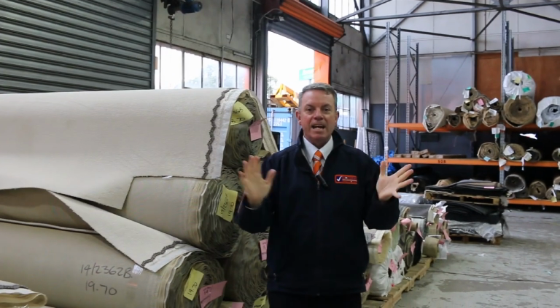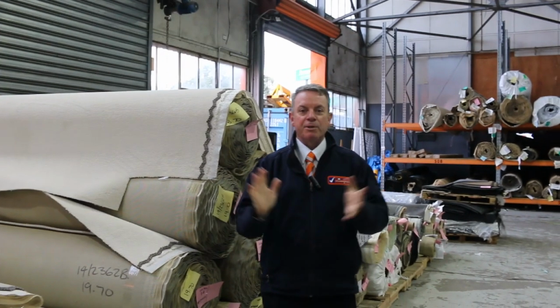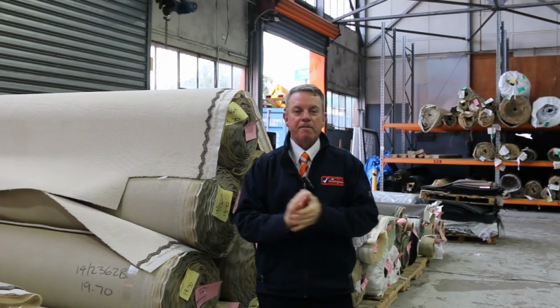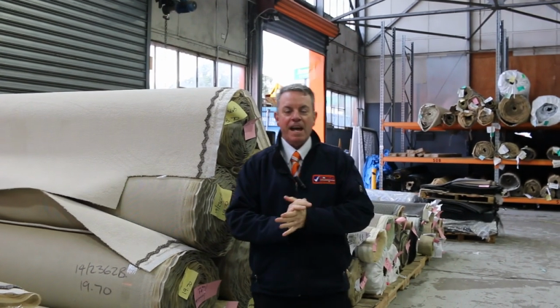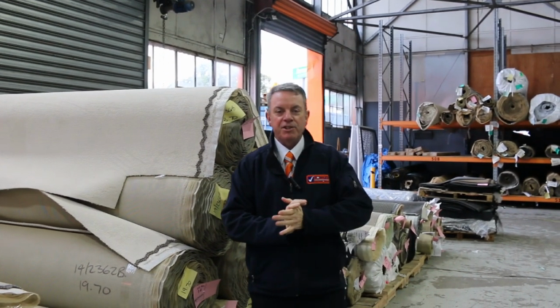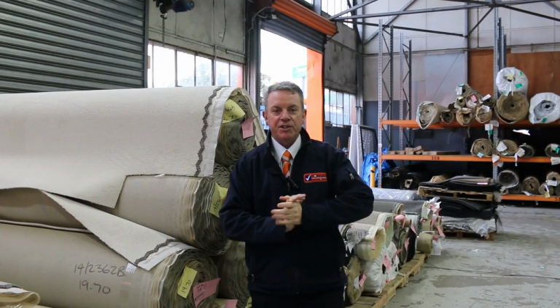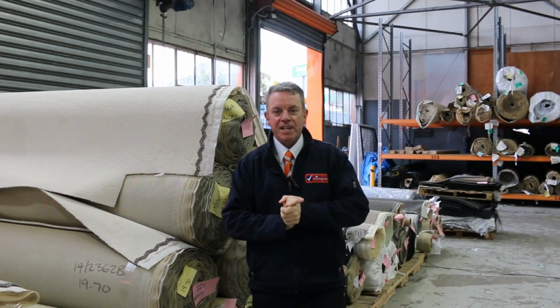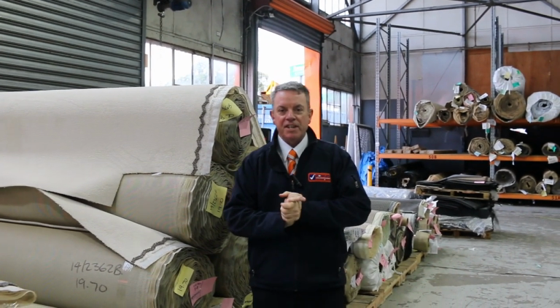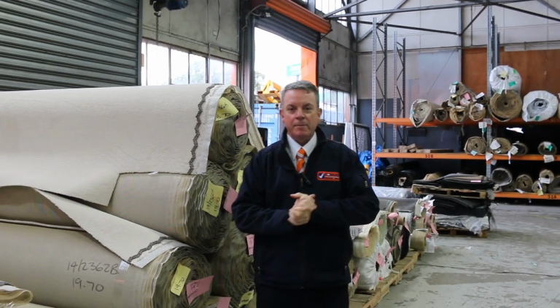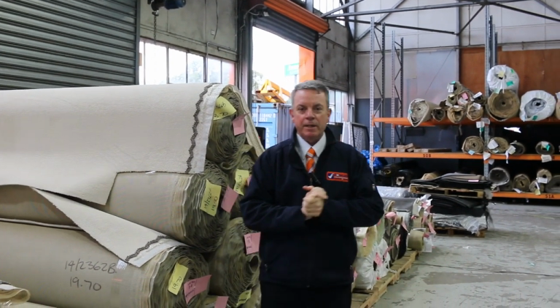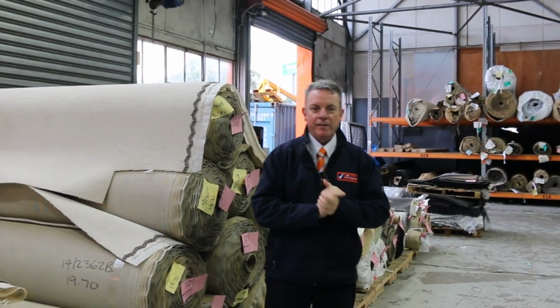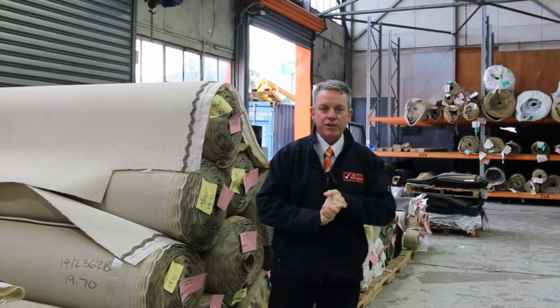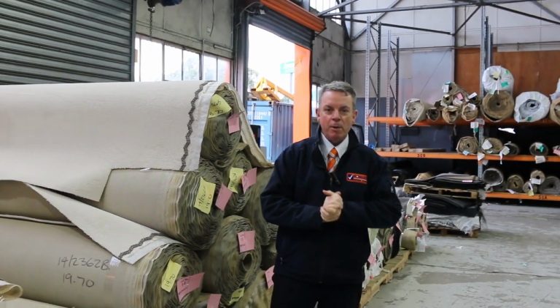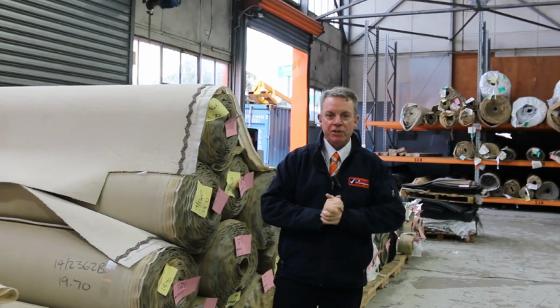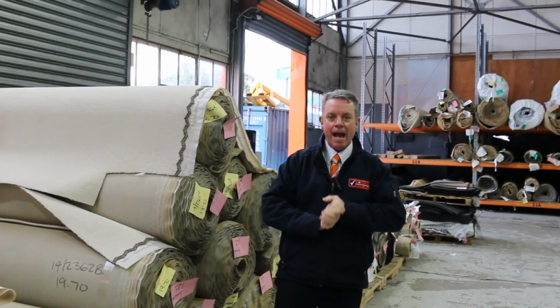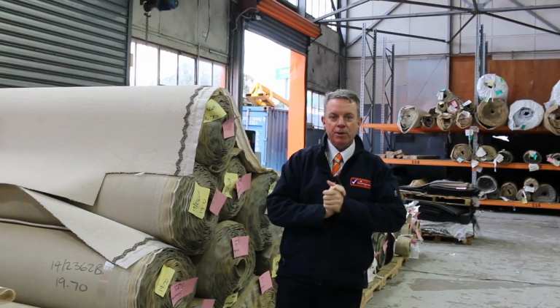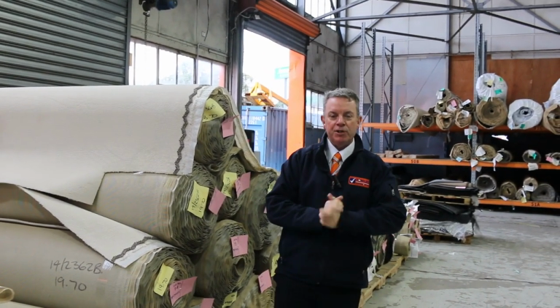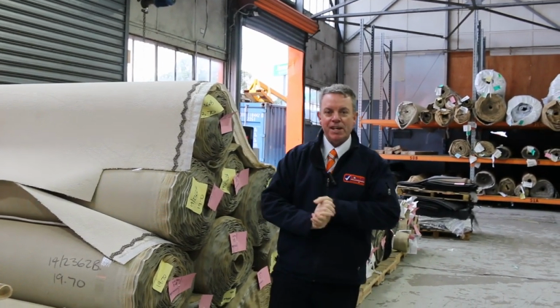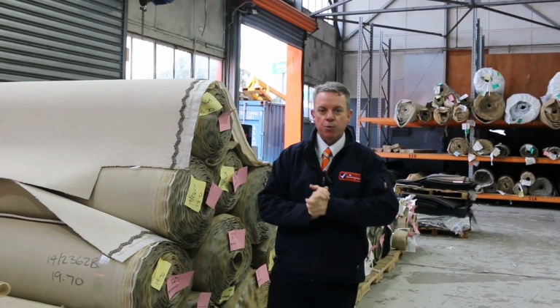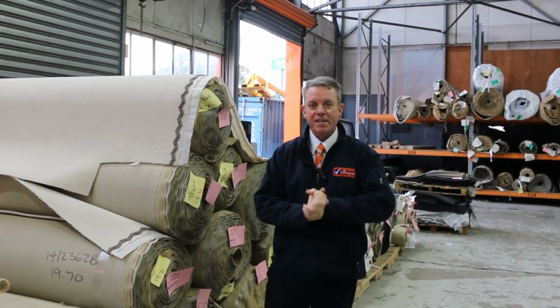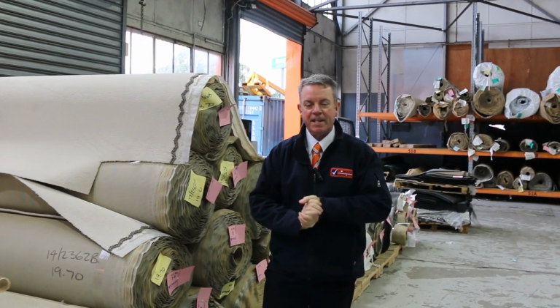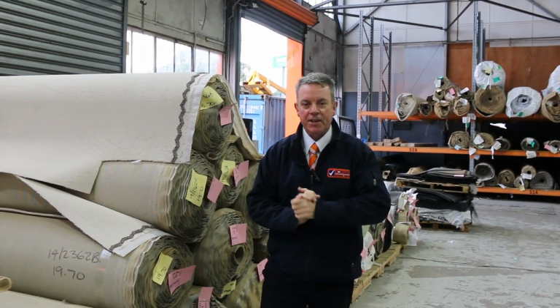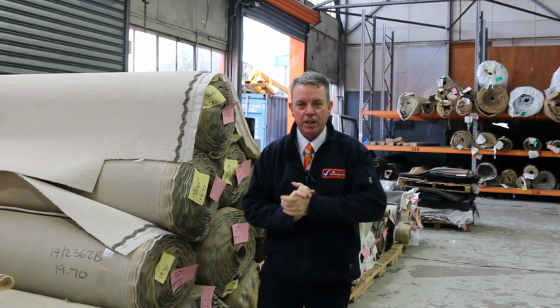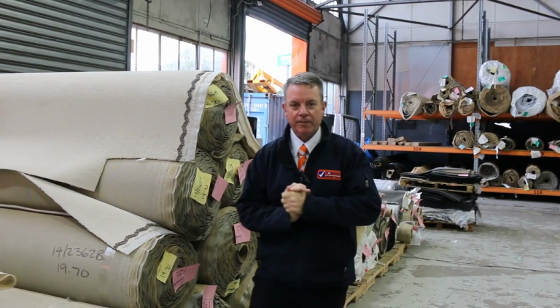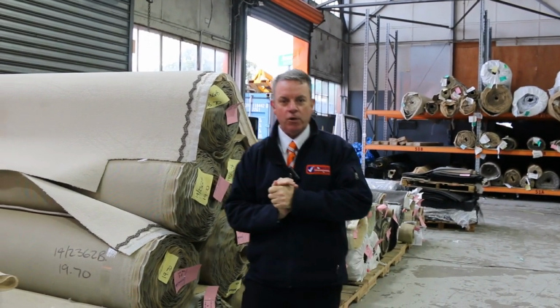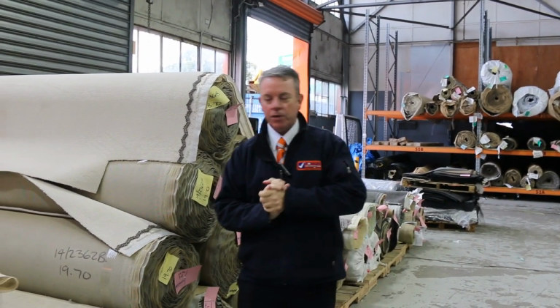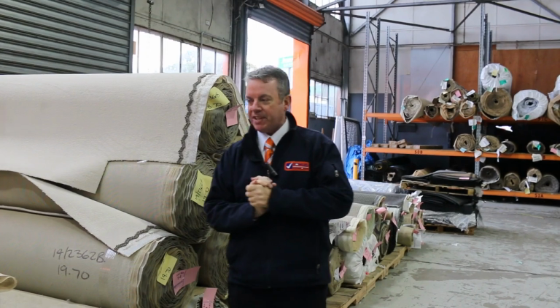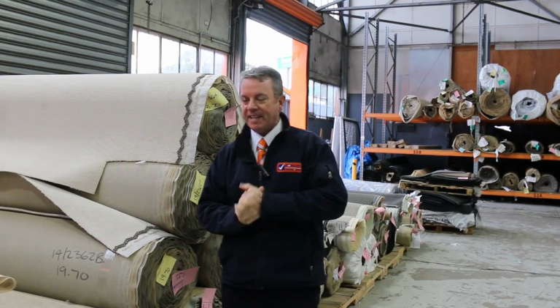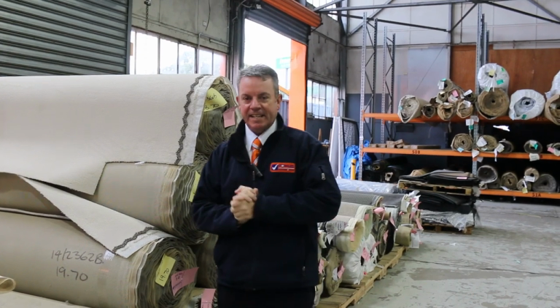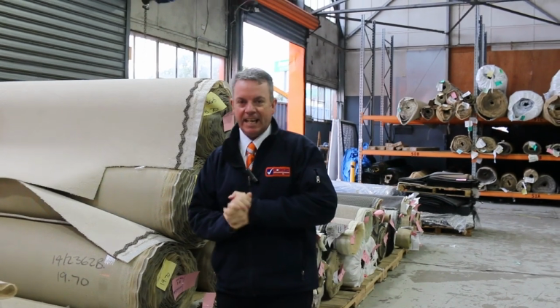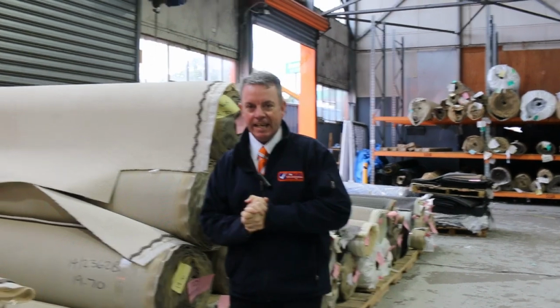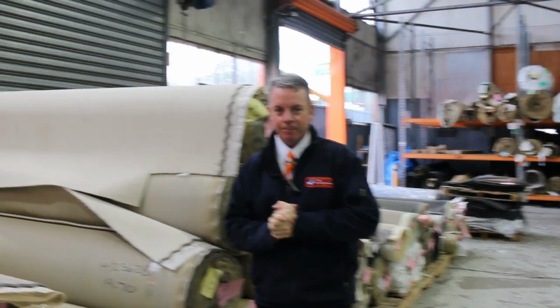G'day, I'm John from Fowles Auctions and Sales. I'm here to preview tomorrow's carpet auction — that's Wednesday the 30th of August at 10am.